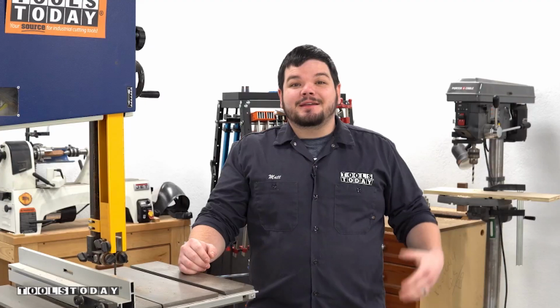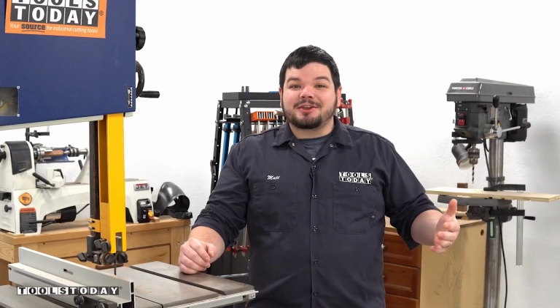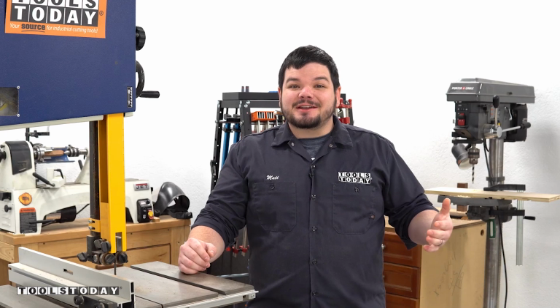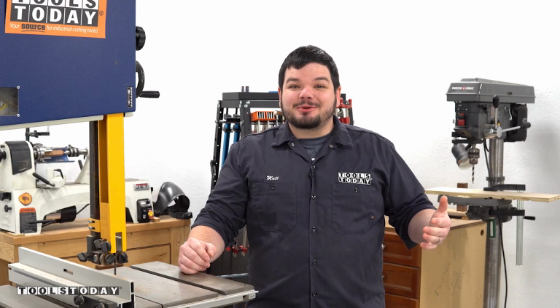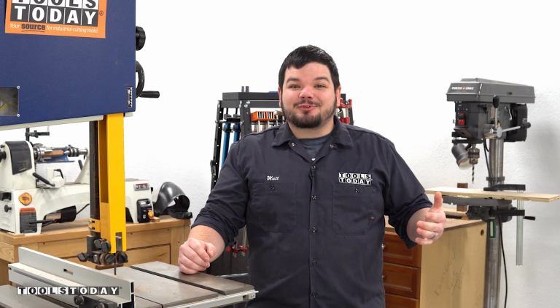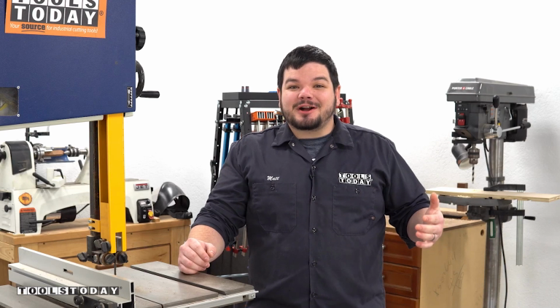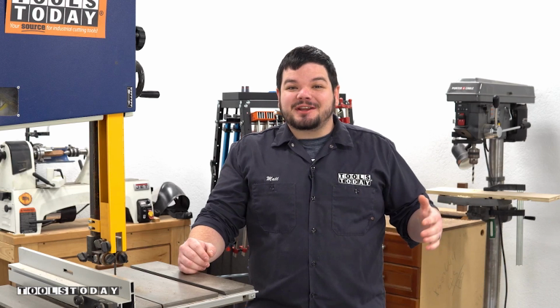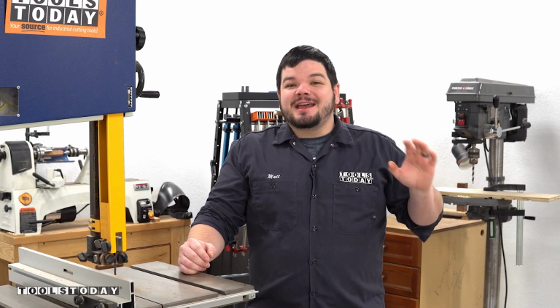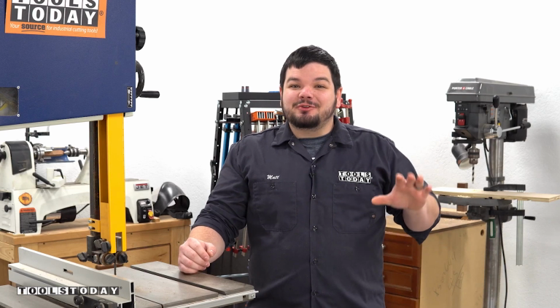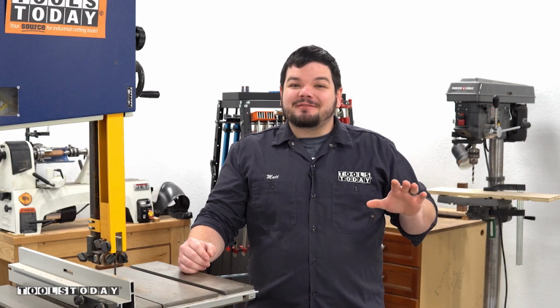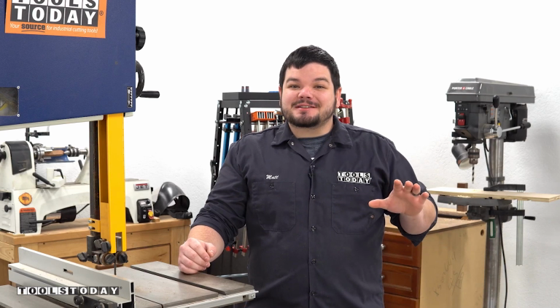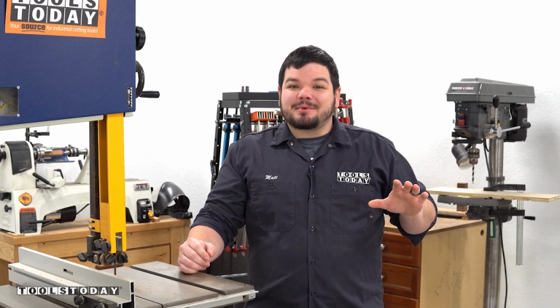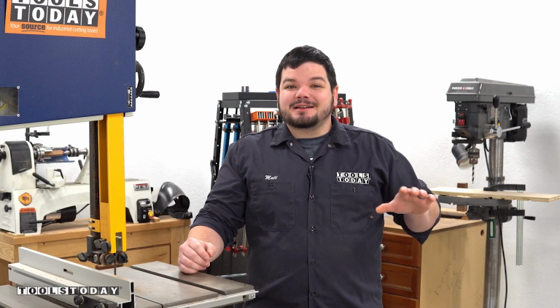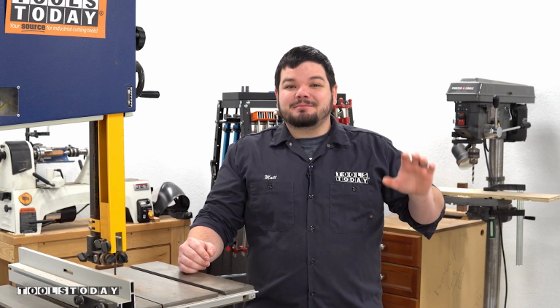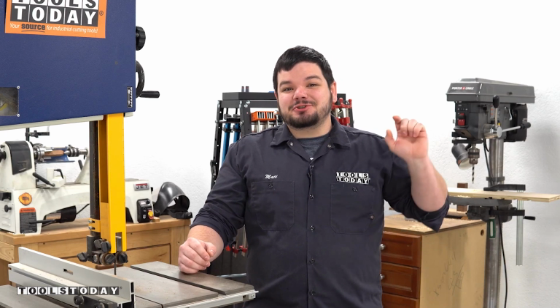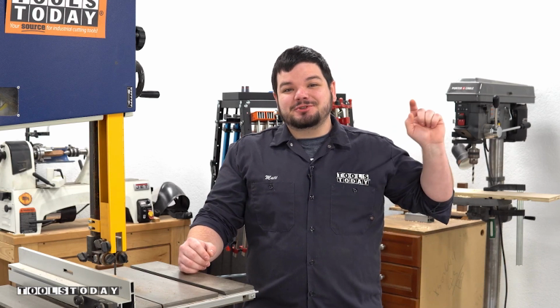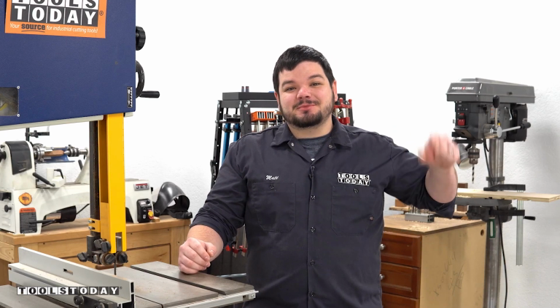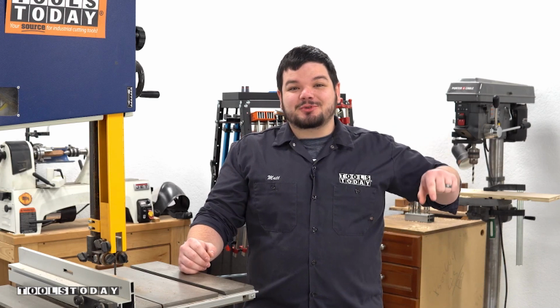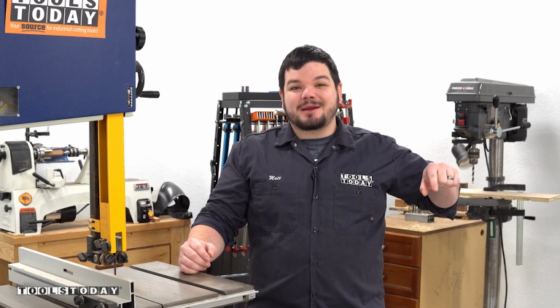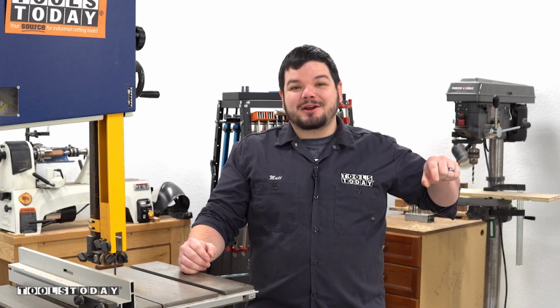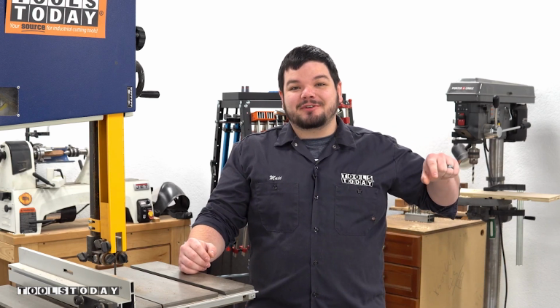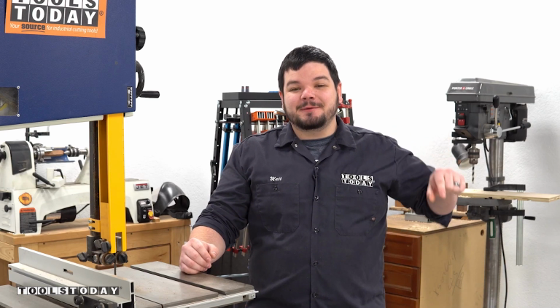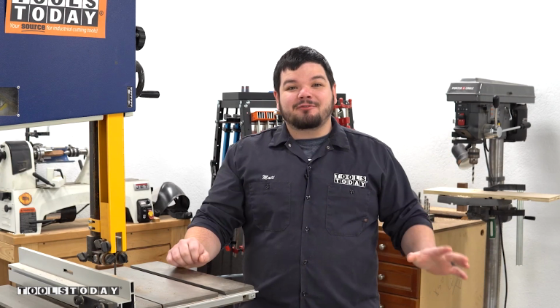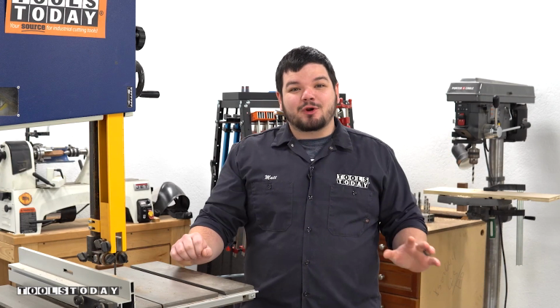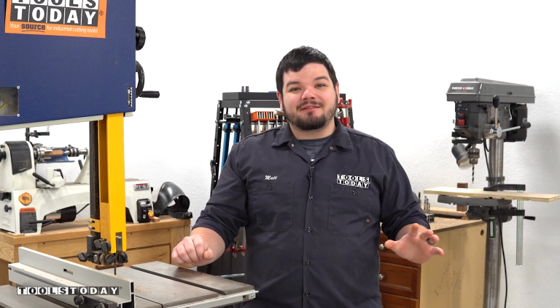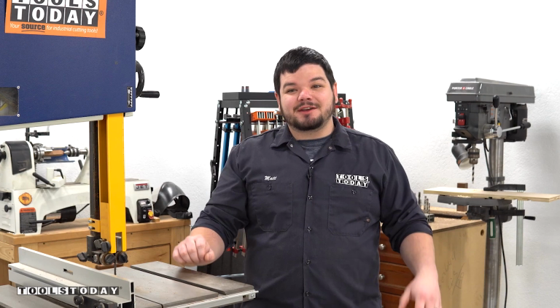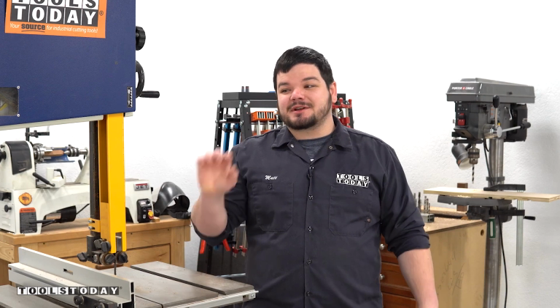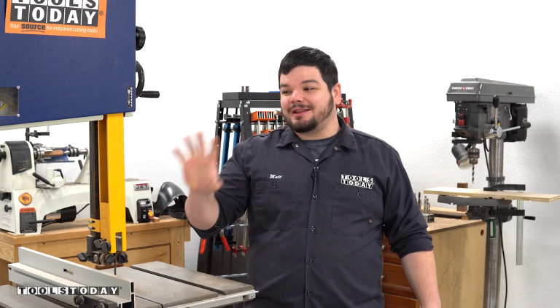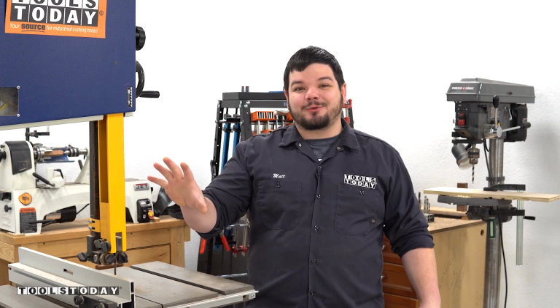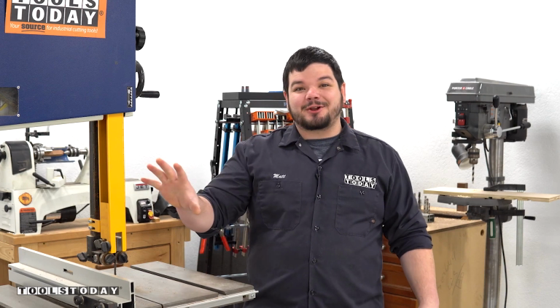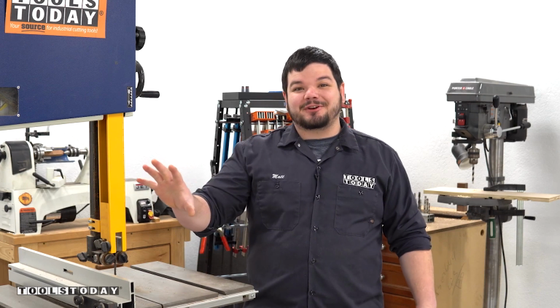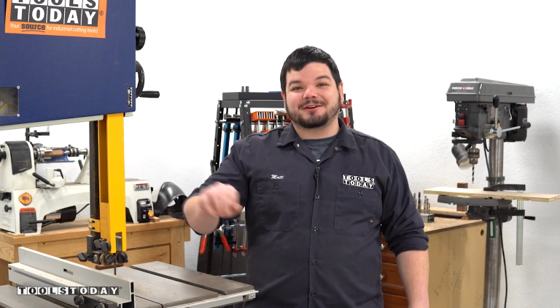Thank you guys so much for watching. If you love this type of content, be sure to subscribe right over here. And for more great videos, click right over here.